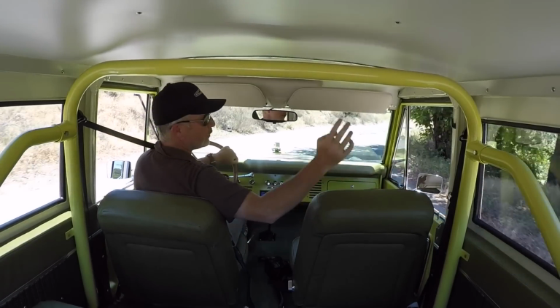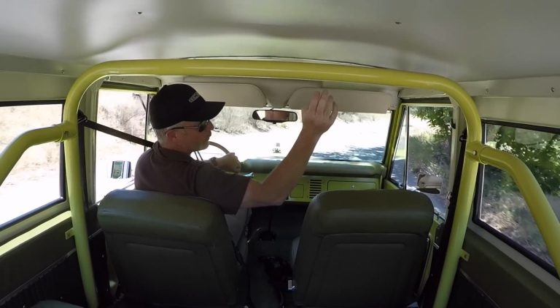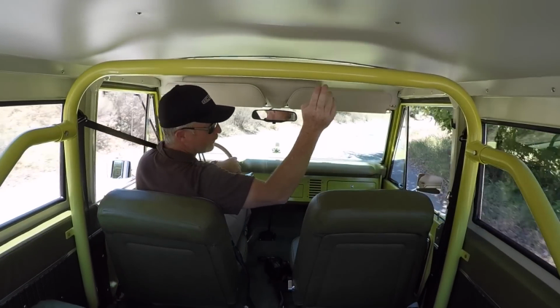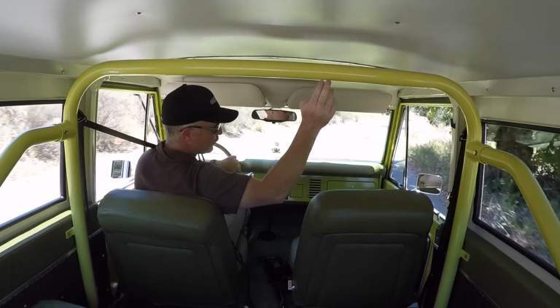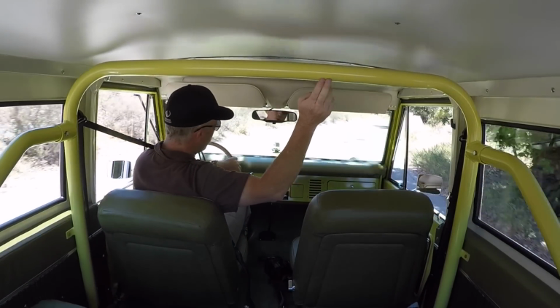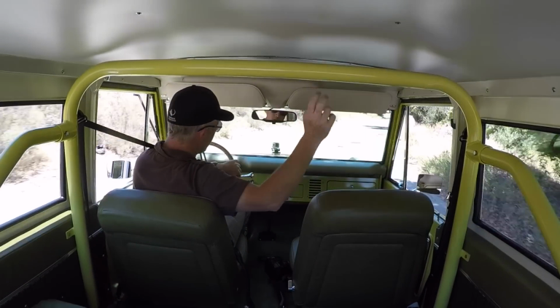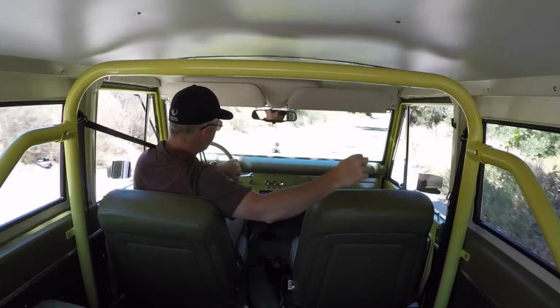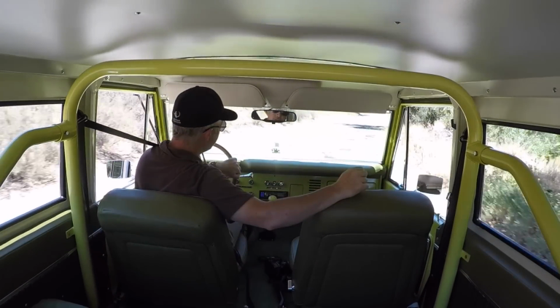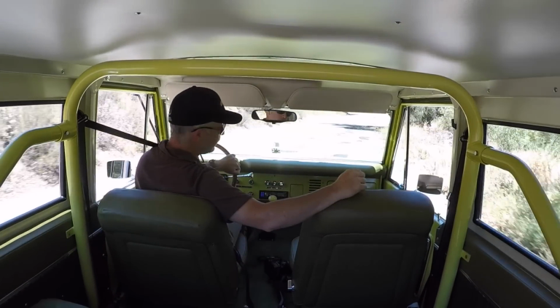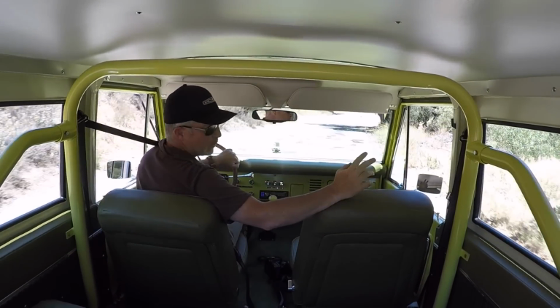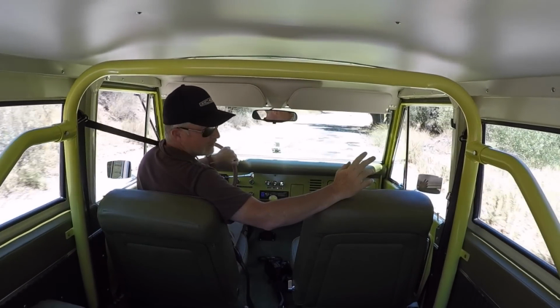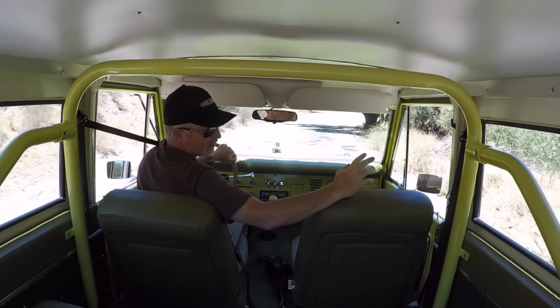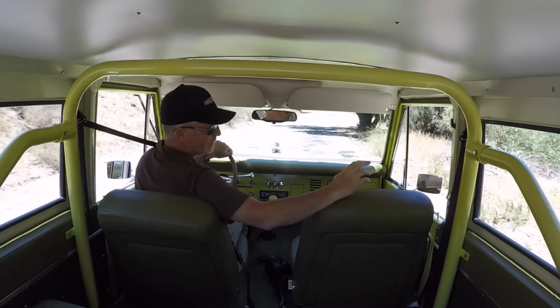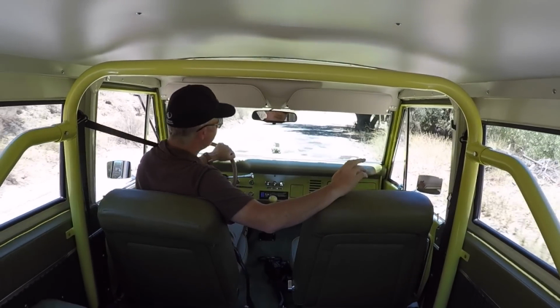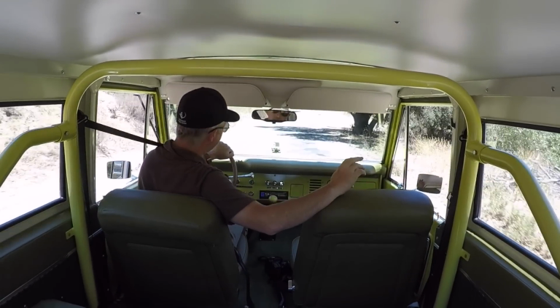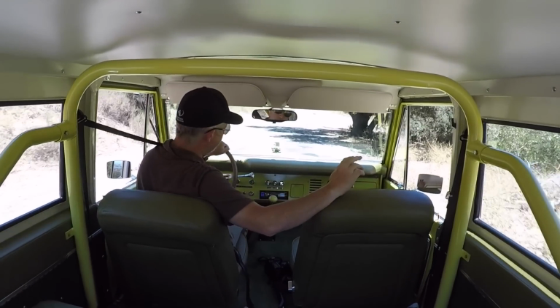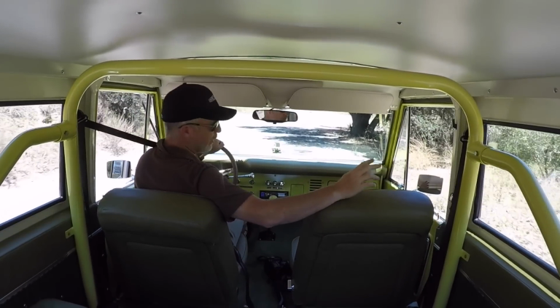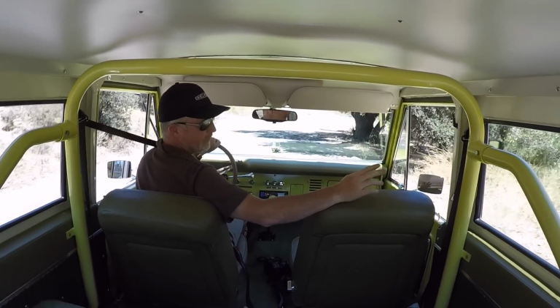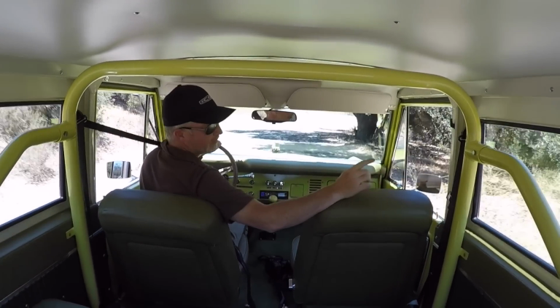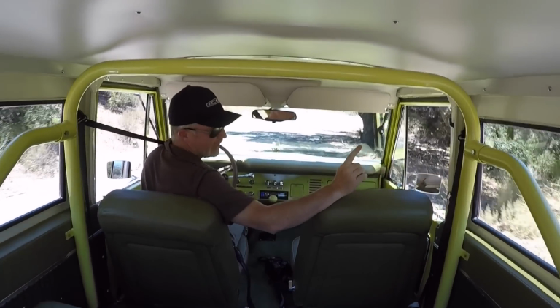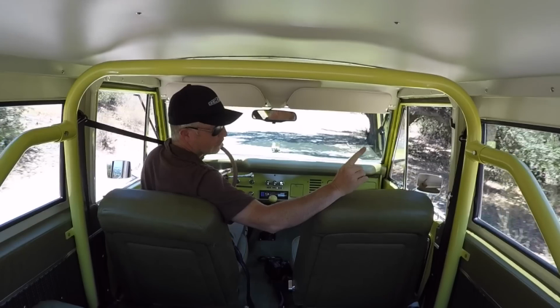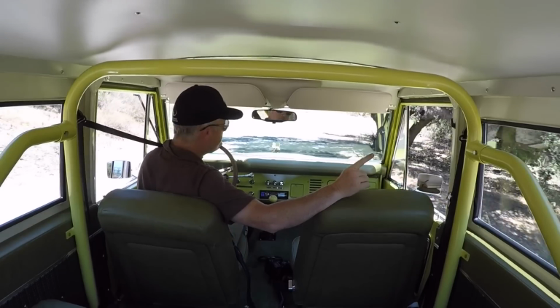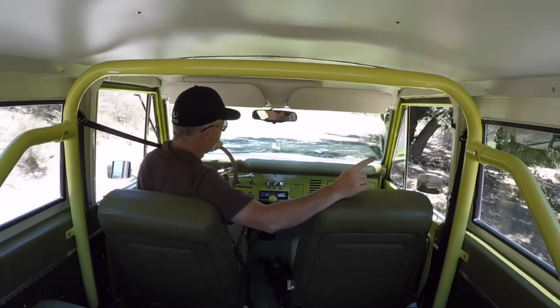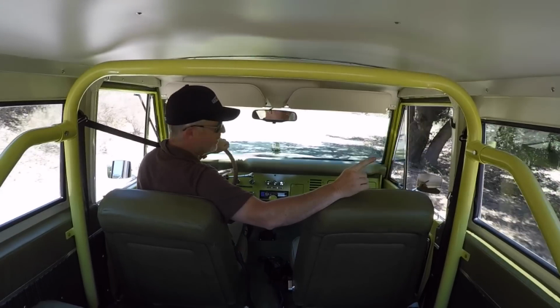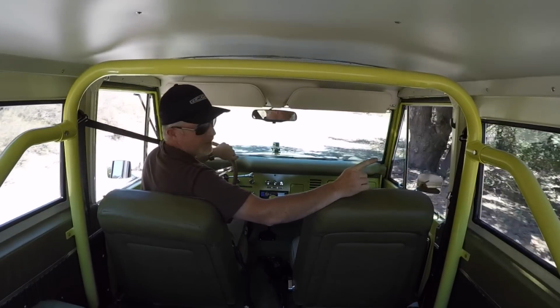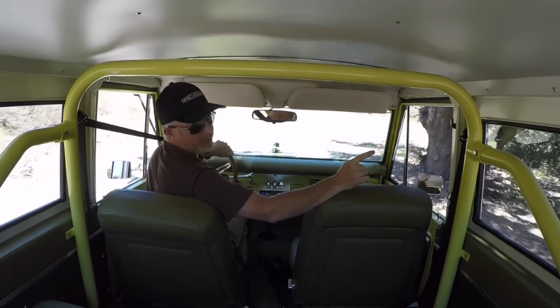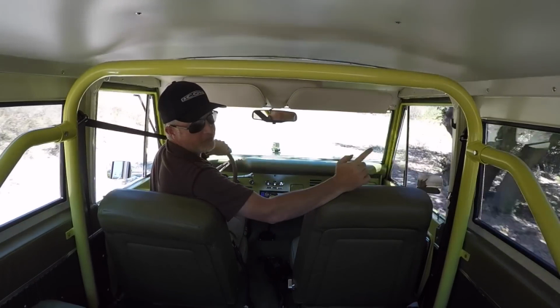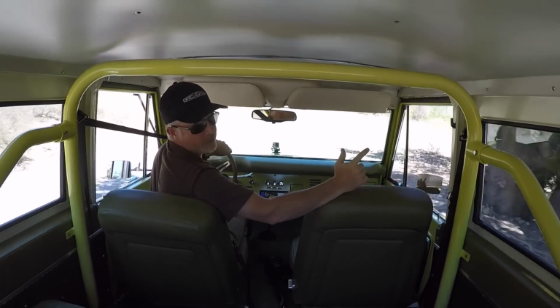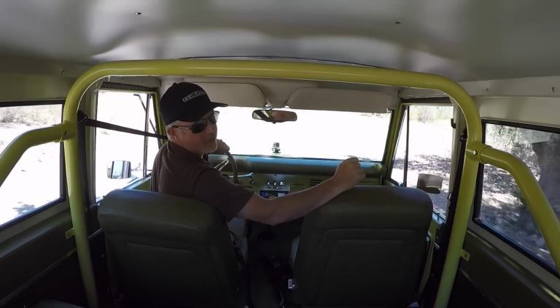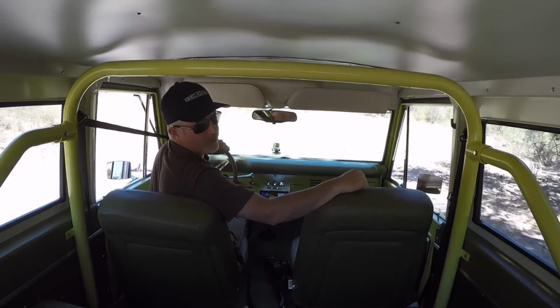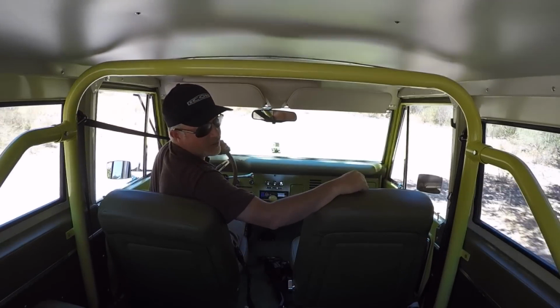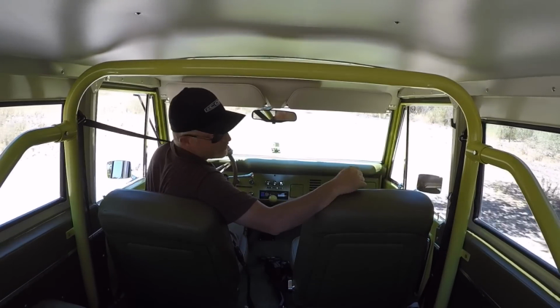If you'll notice this roll bar — really well done, braced — and it has a three-point seatbelt. So that's a really nice upgrade too.